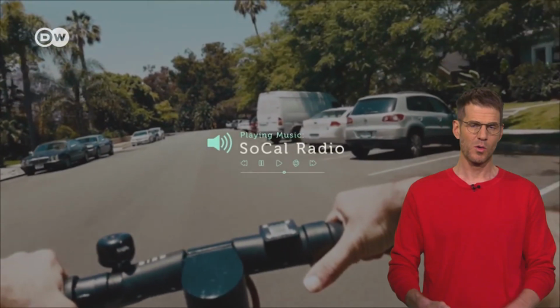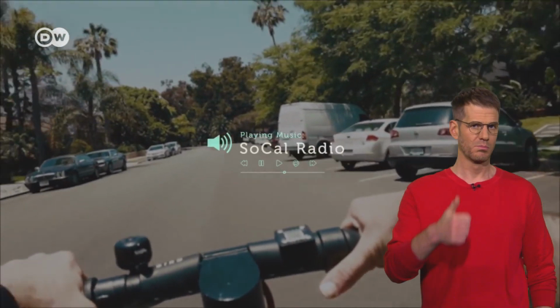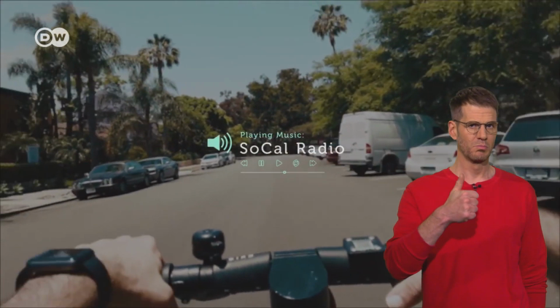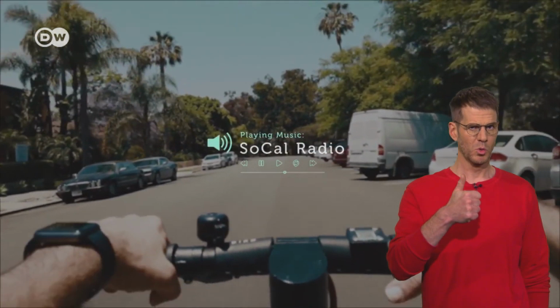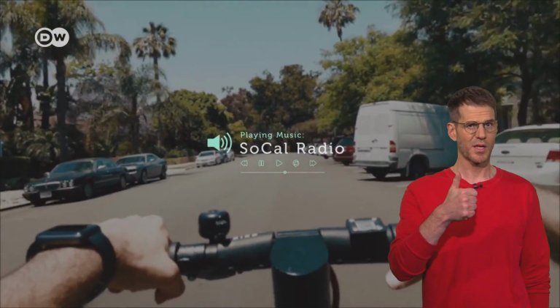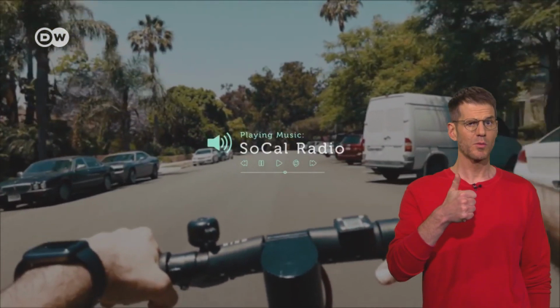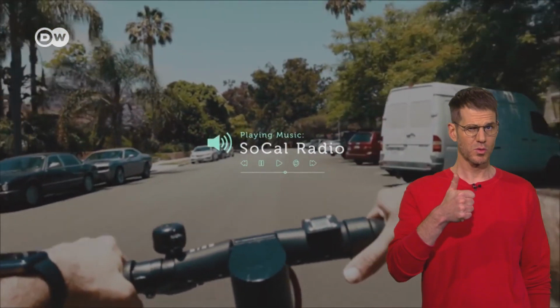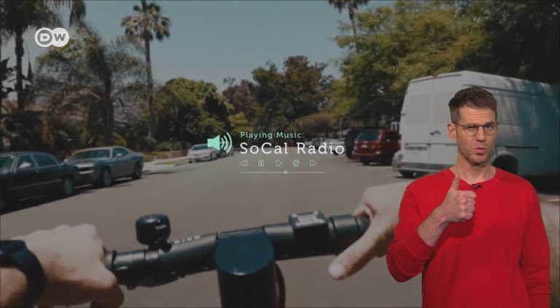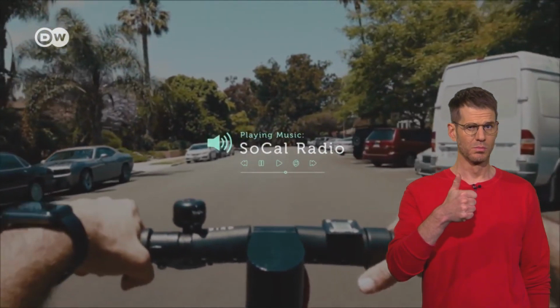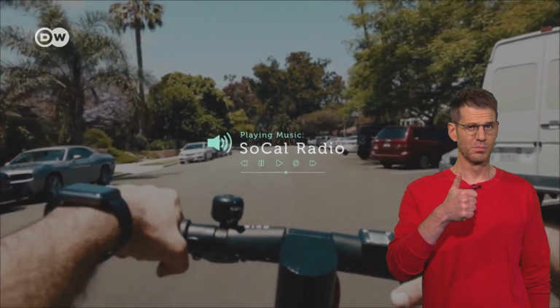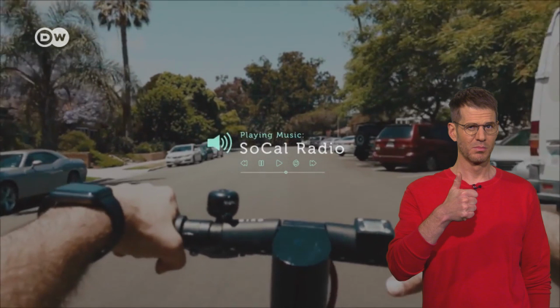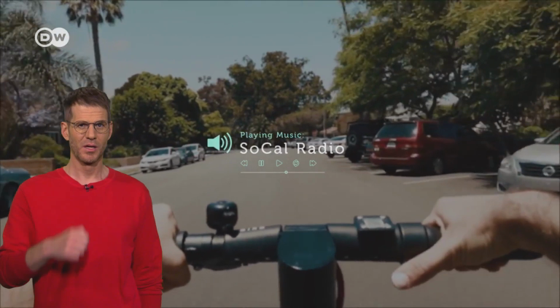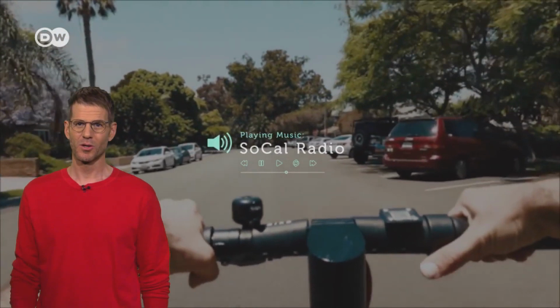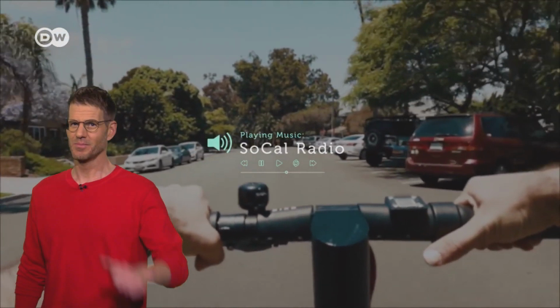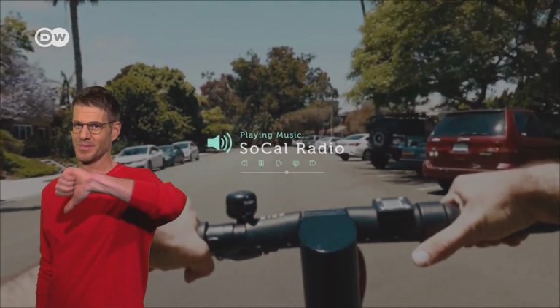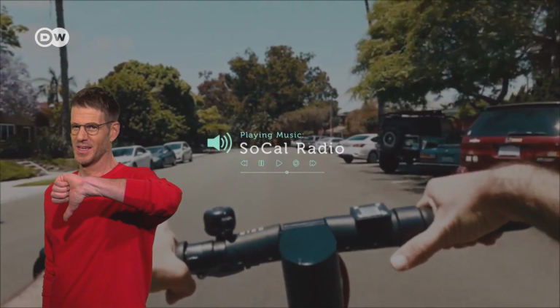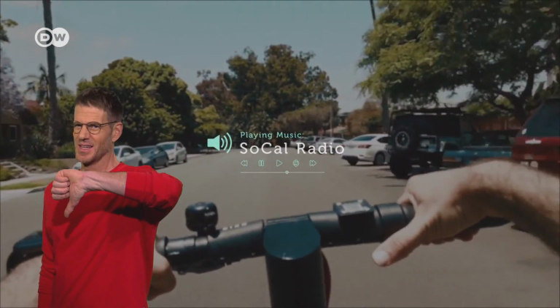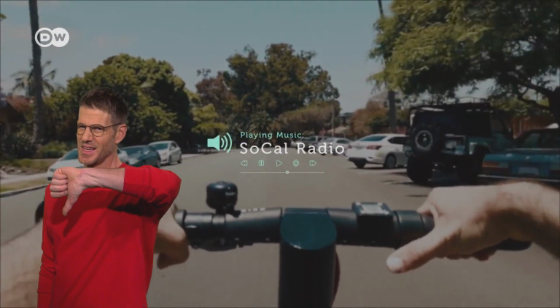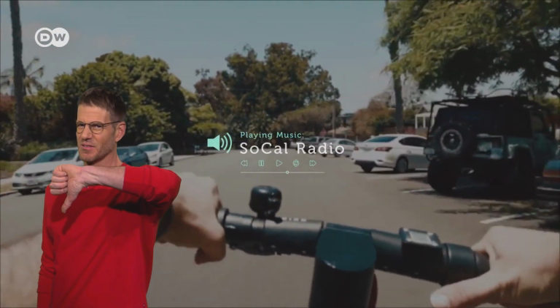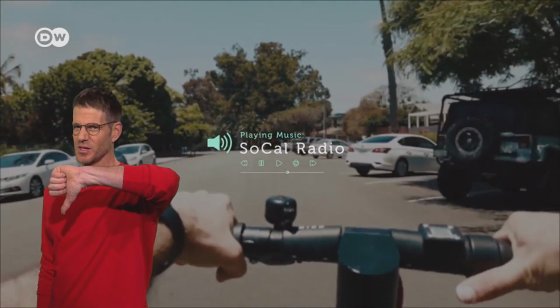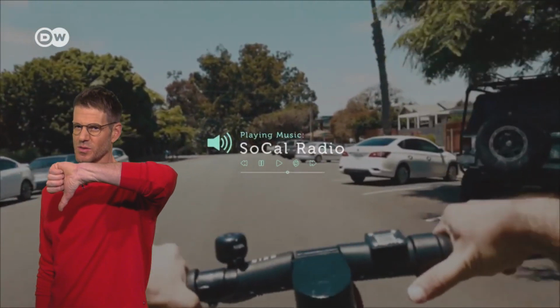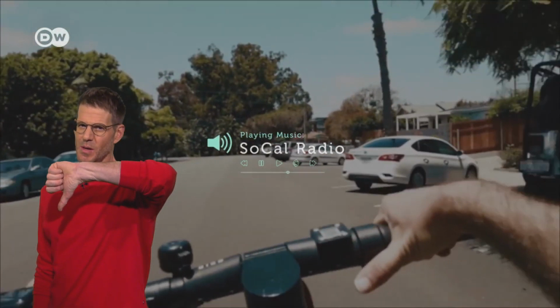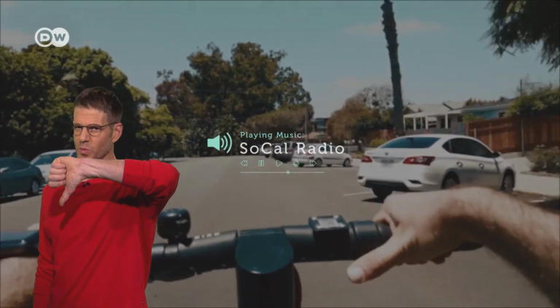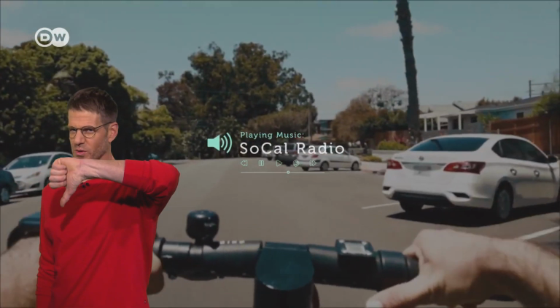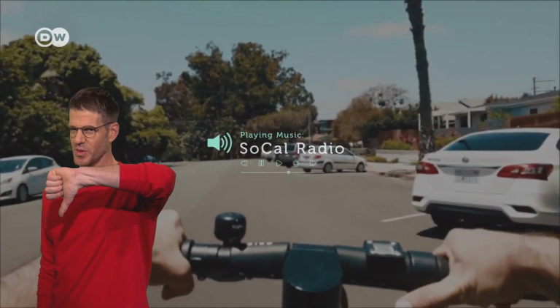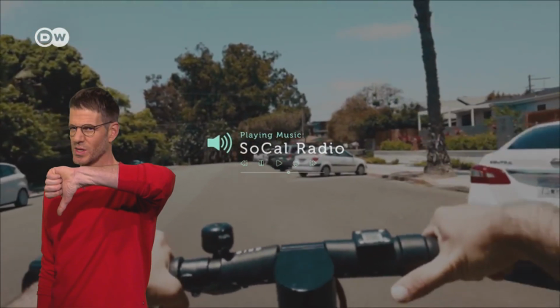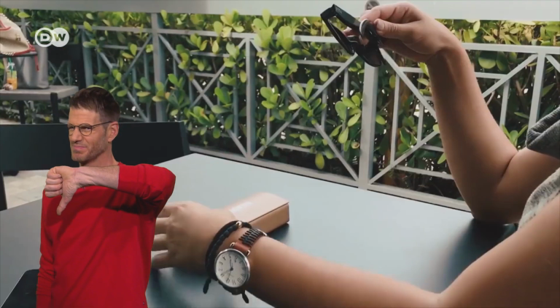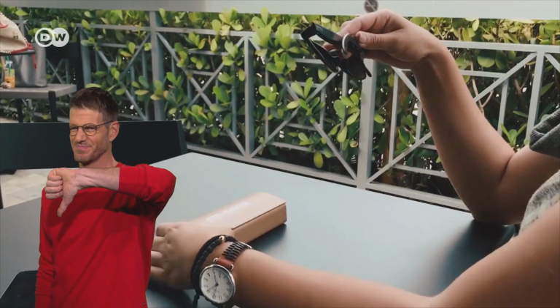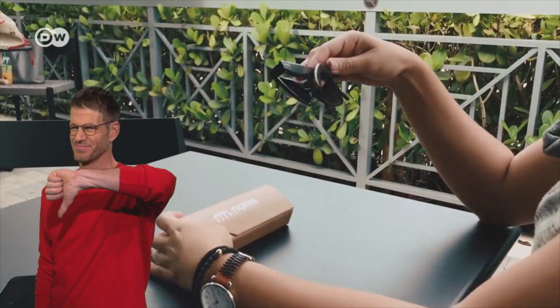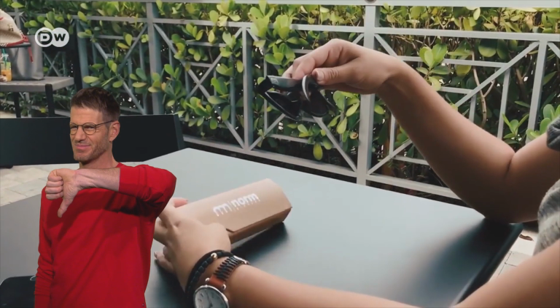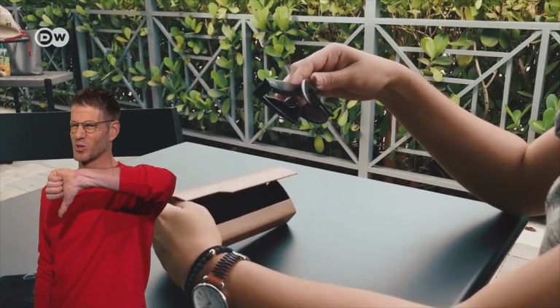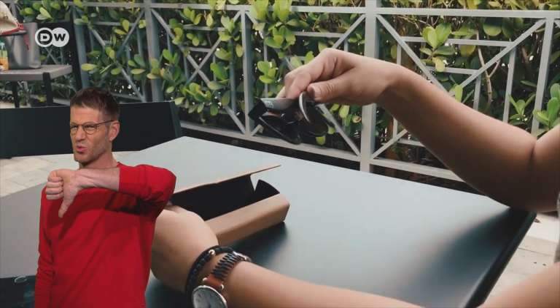Pro: the design looks cool. Con: taking videos of someone without them knowing — not cool.